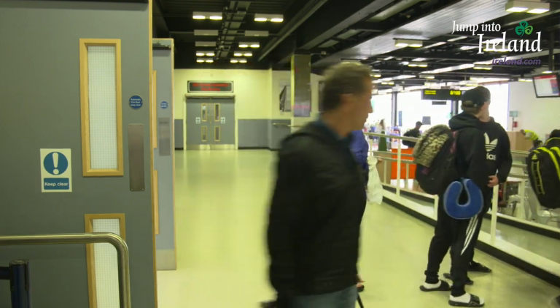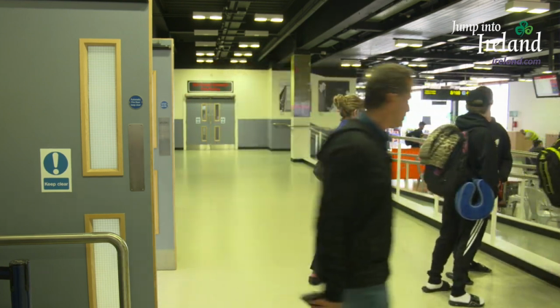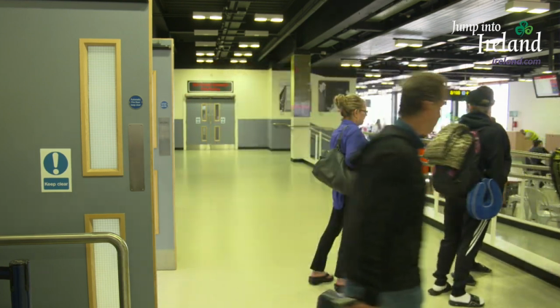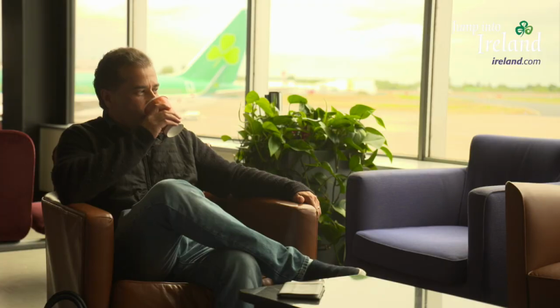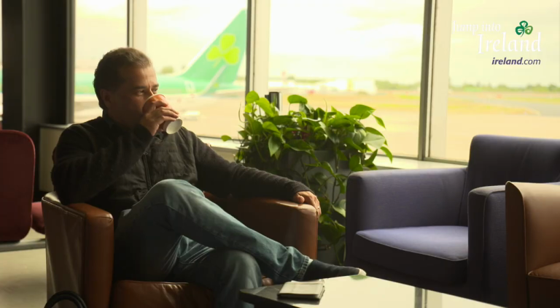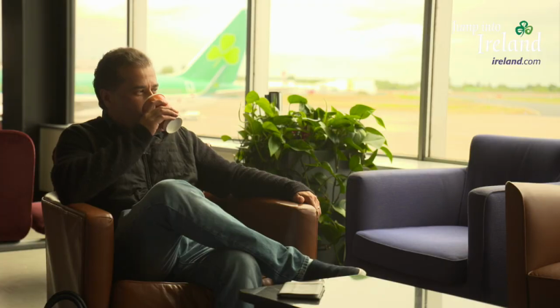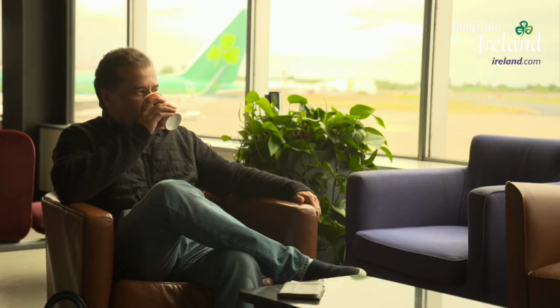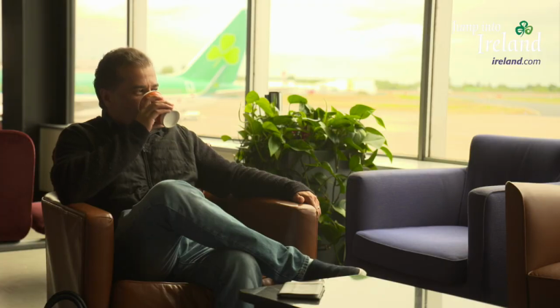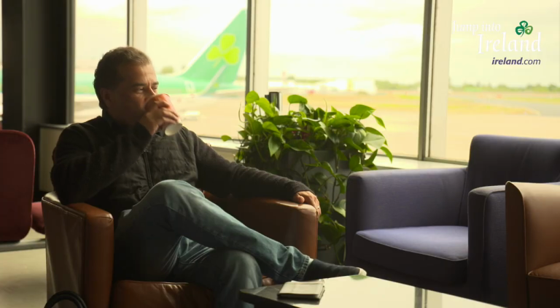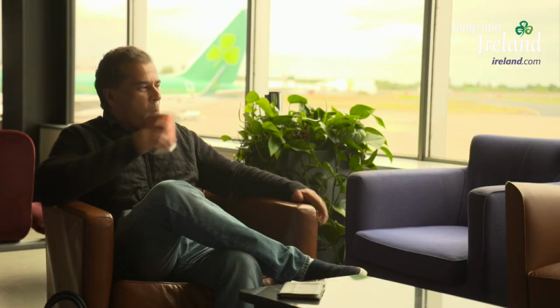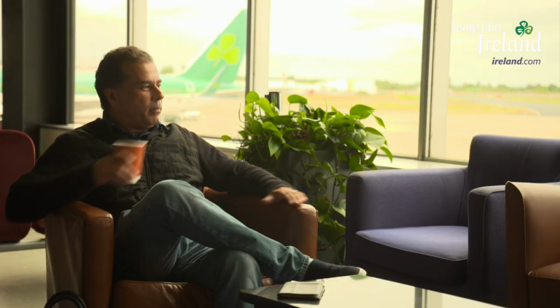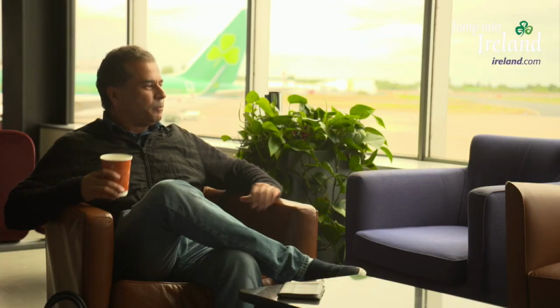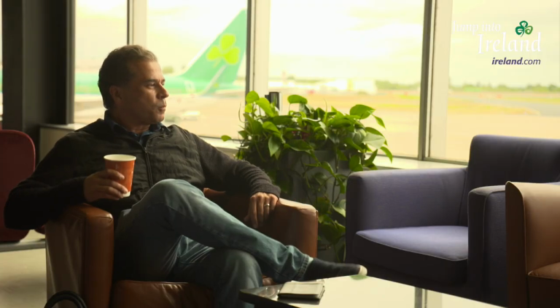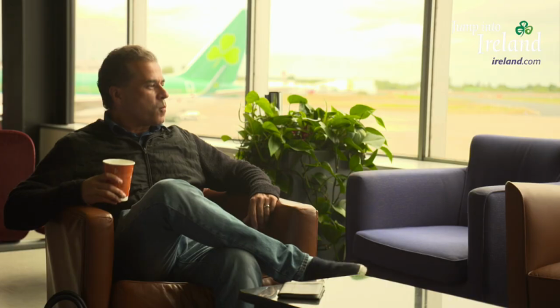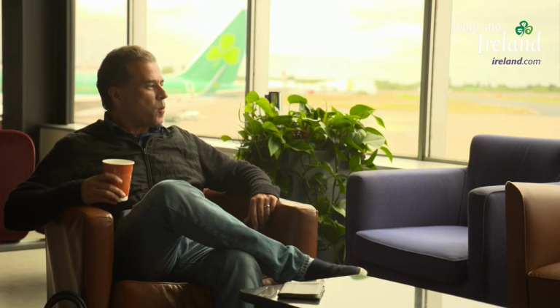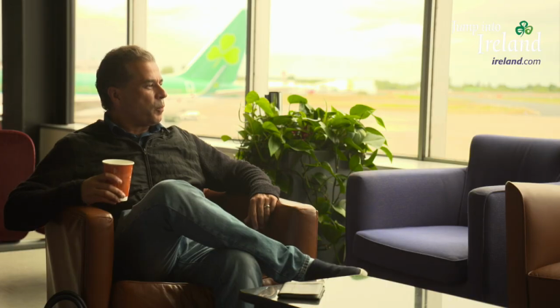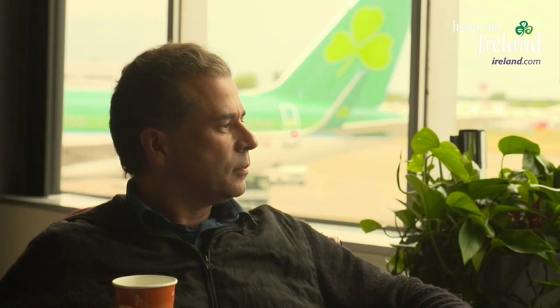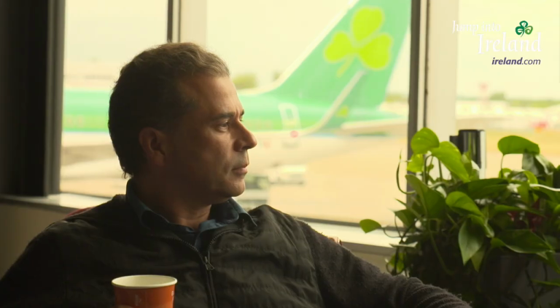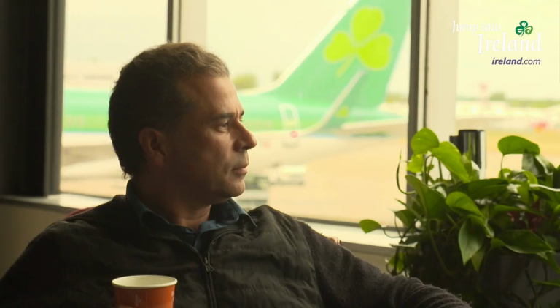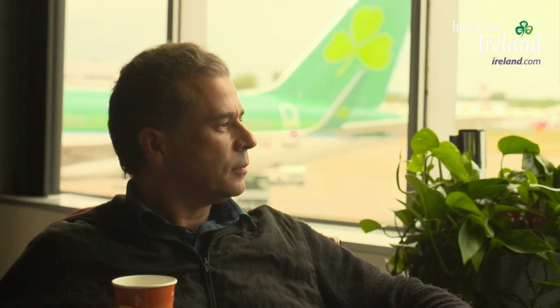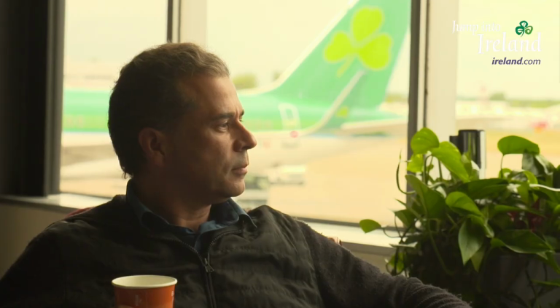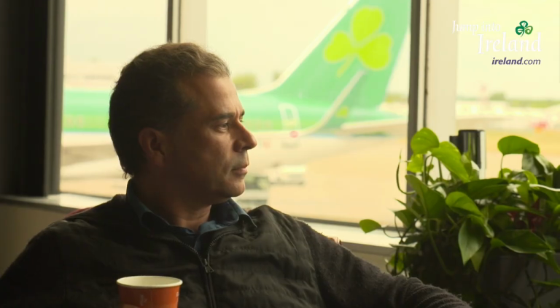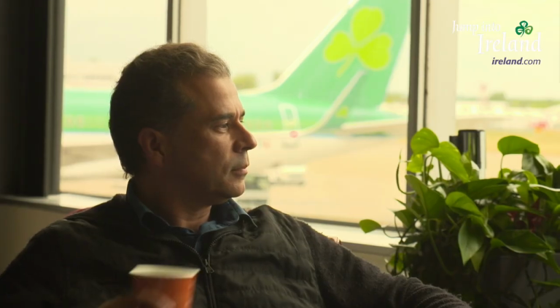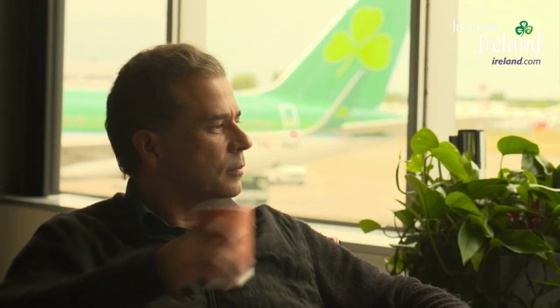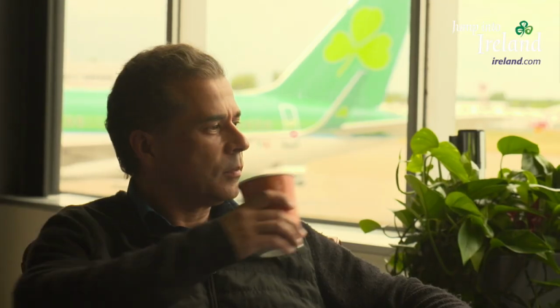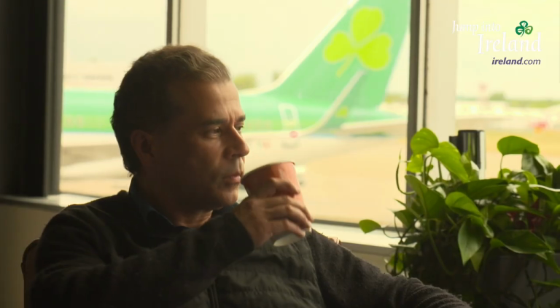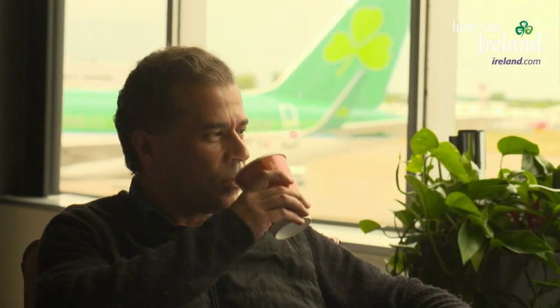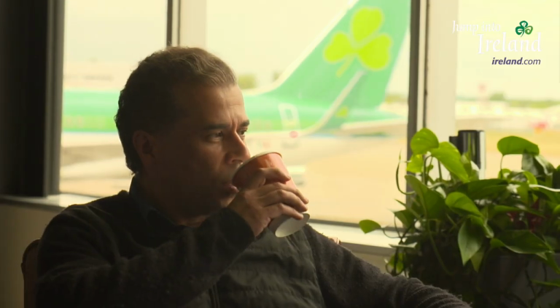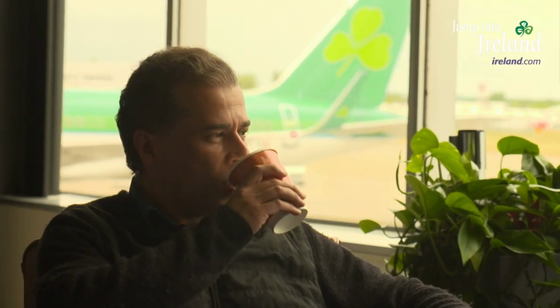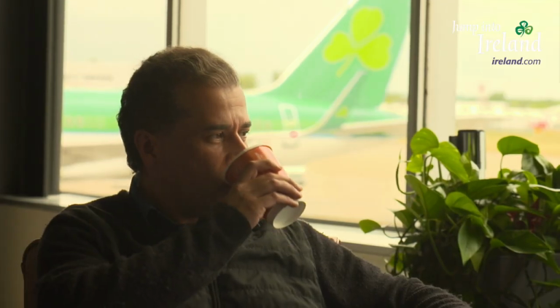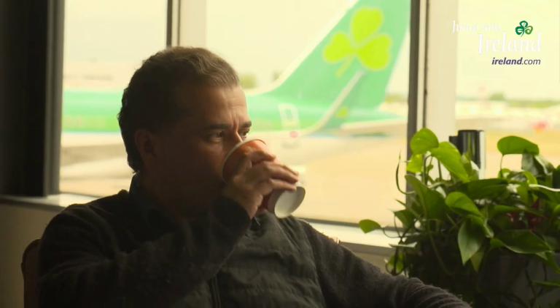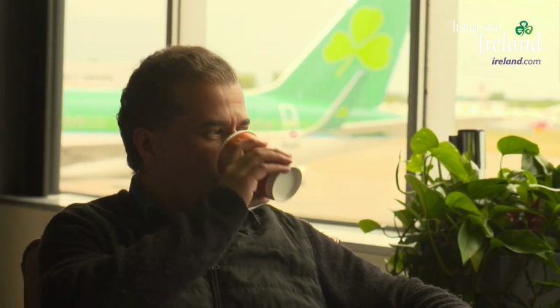And hey, business travelers — Shannon is also the only airport in Europe with U.S. preclearance for private jets.